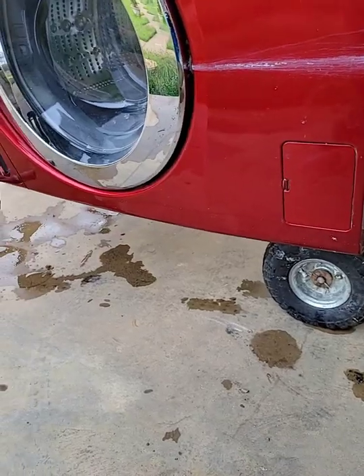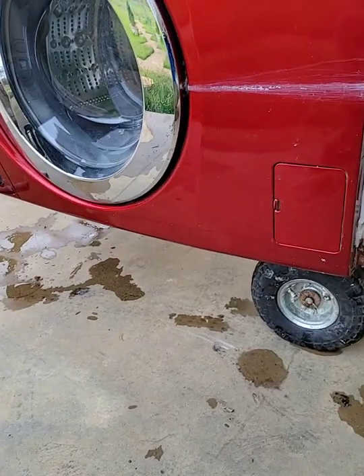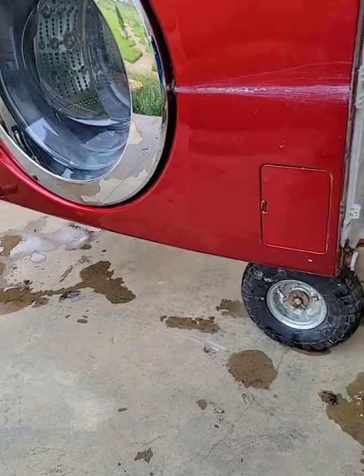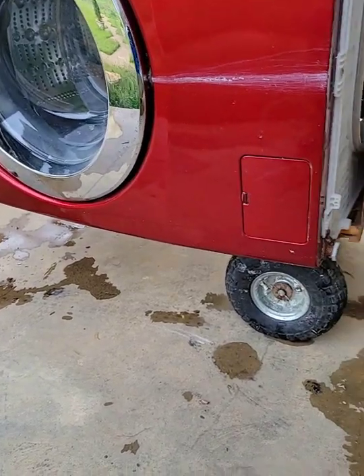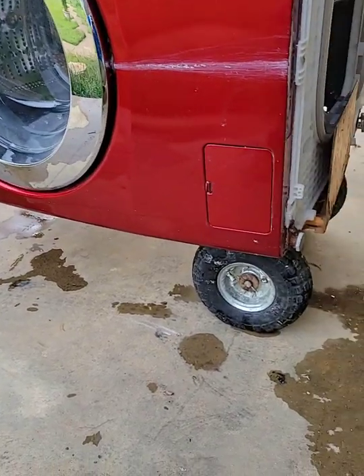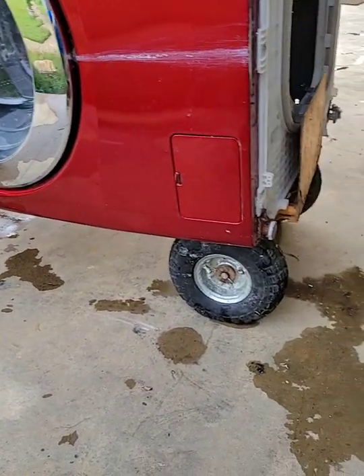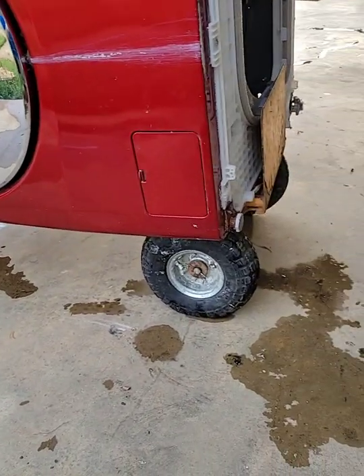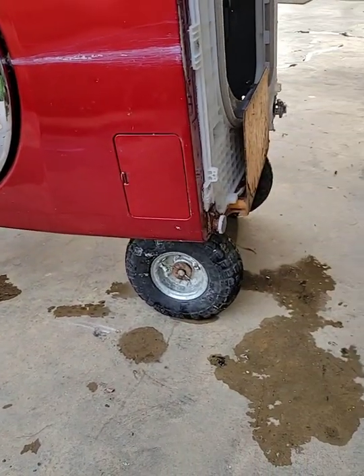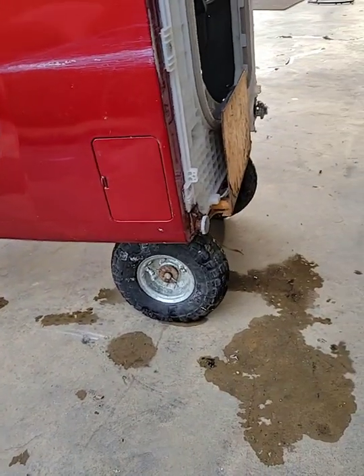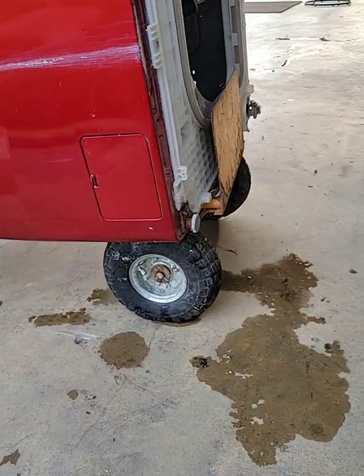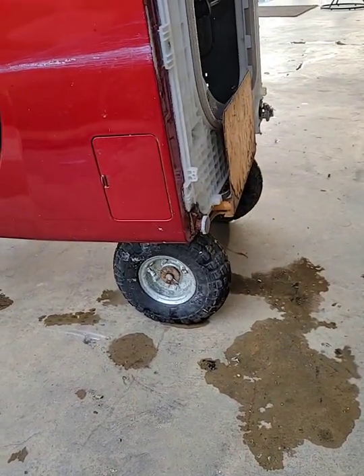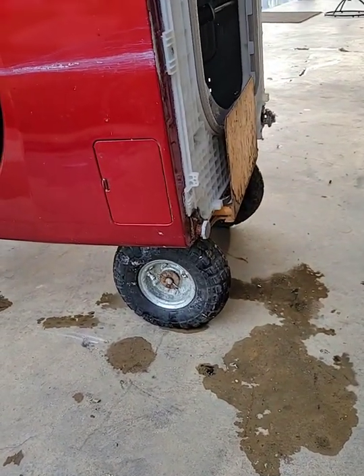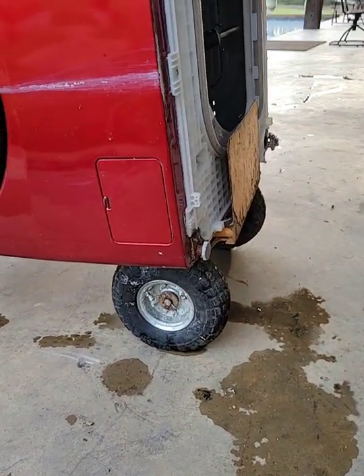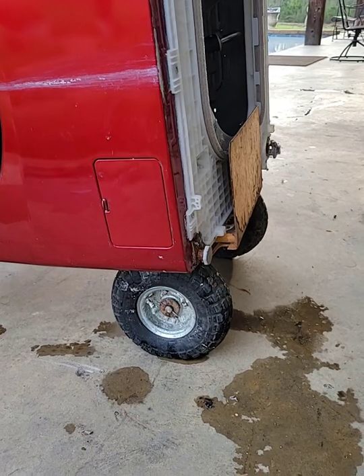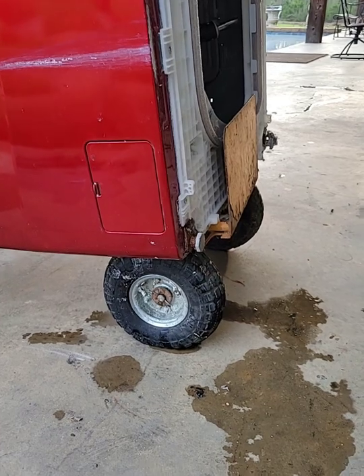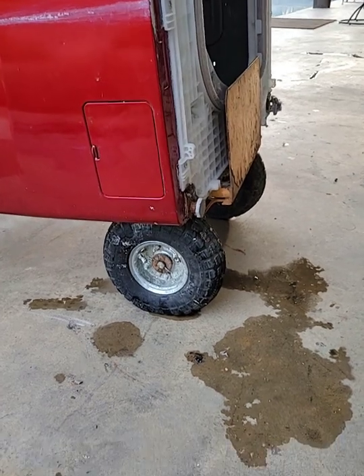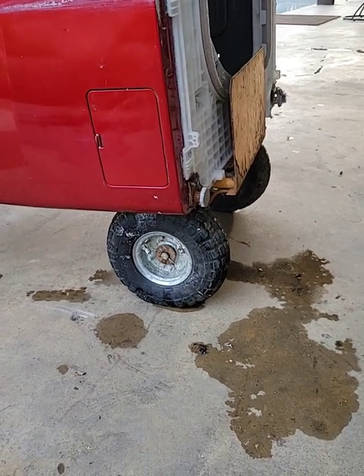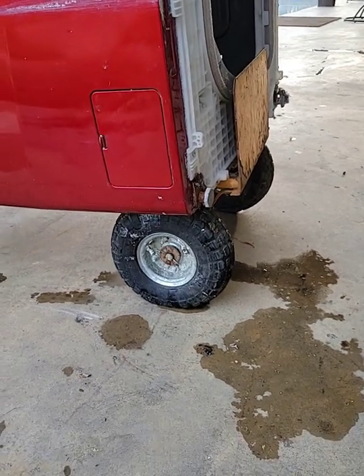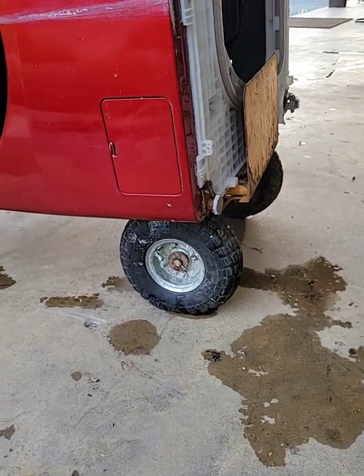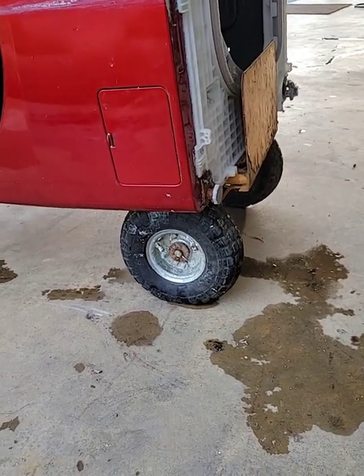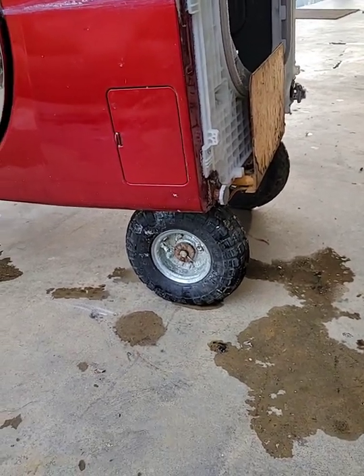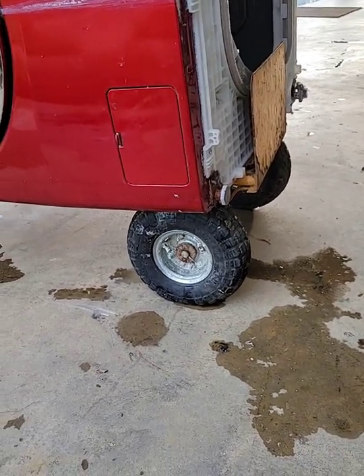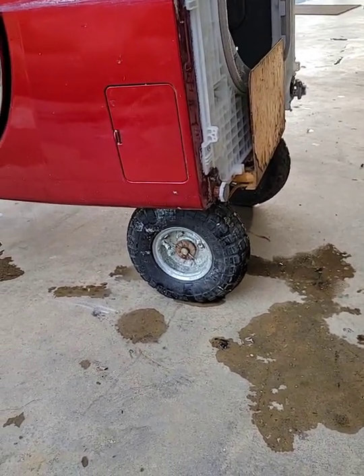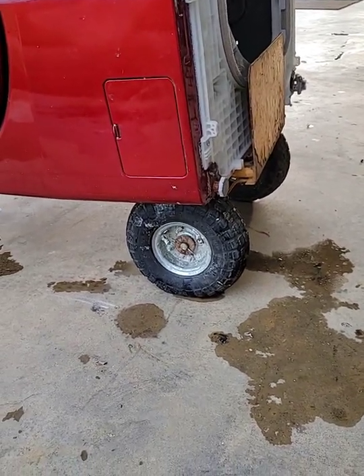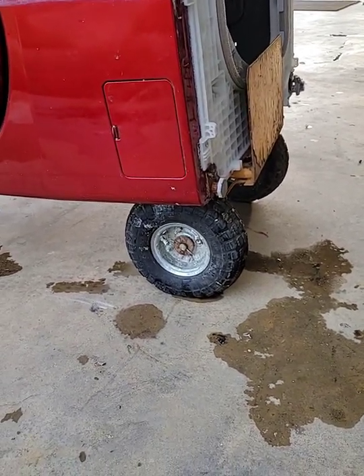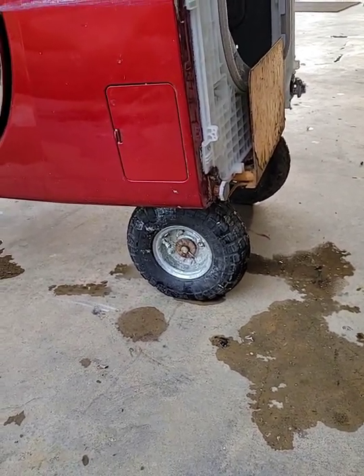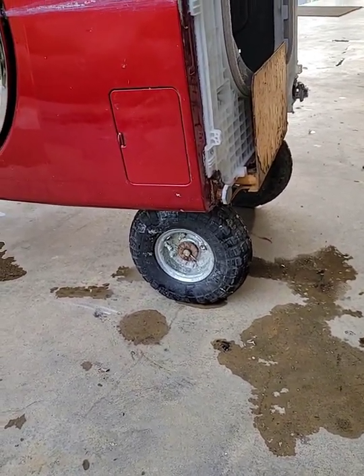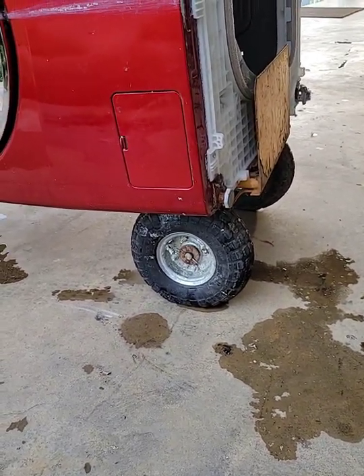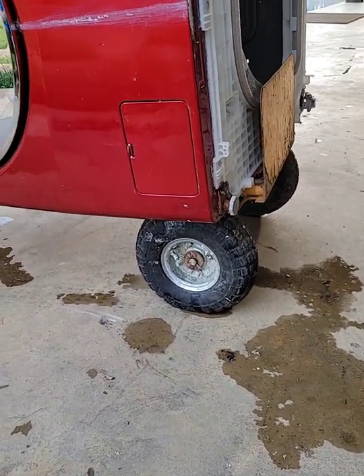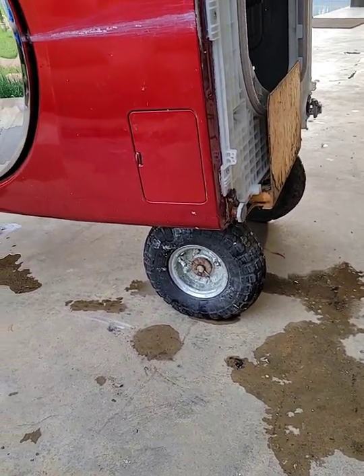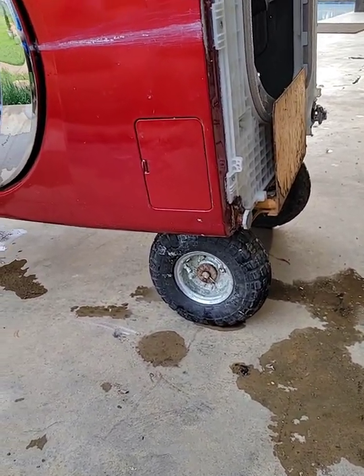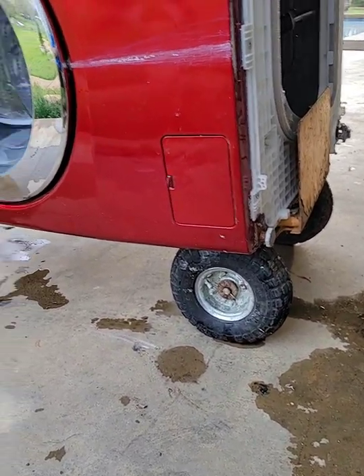Just fixed my washing machine too, and the tire's doing alright.